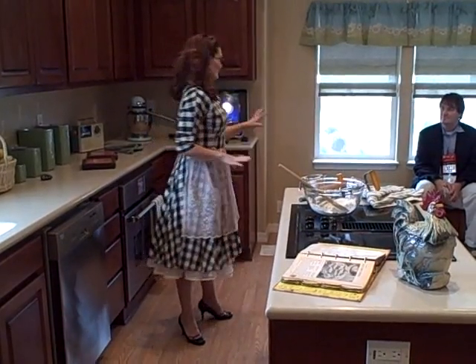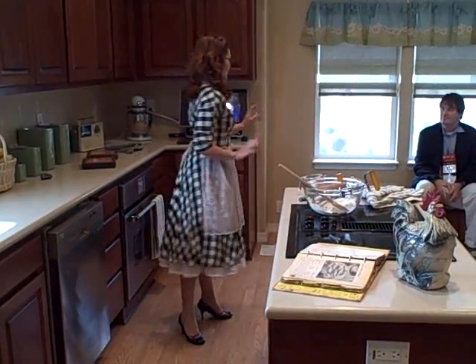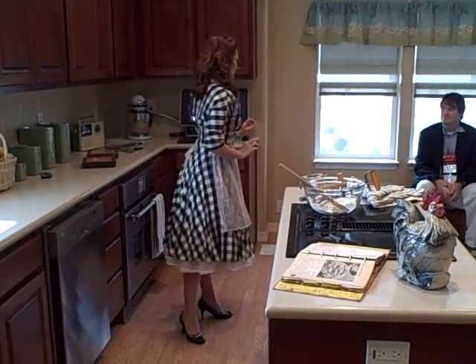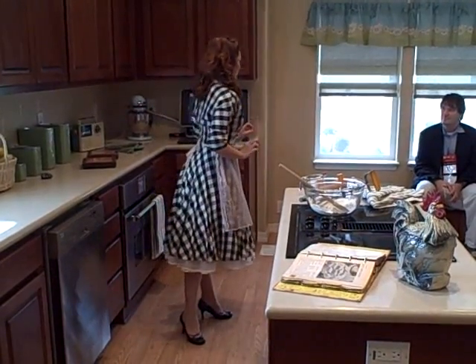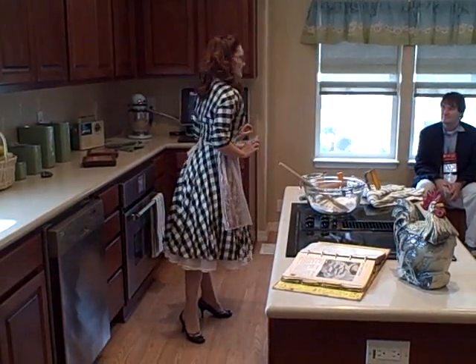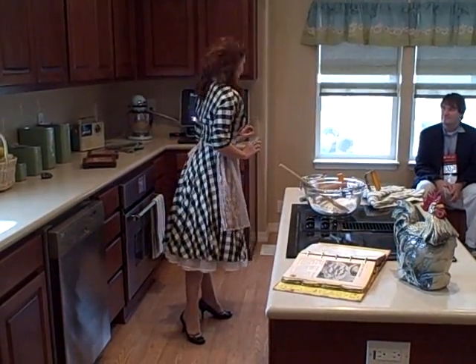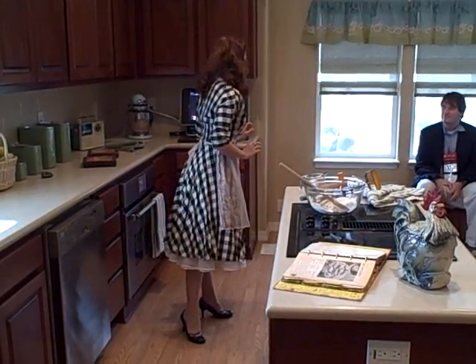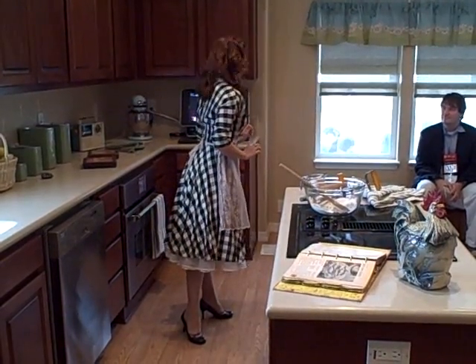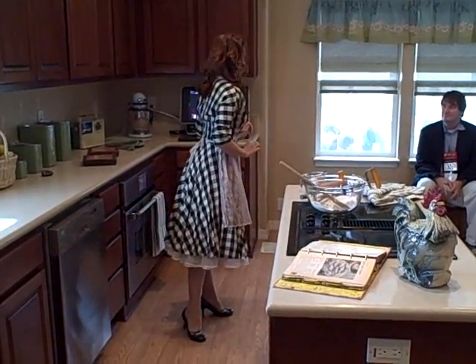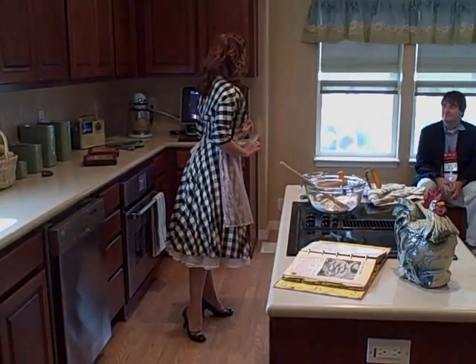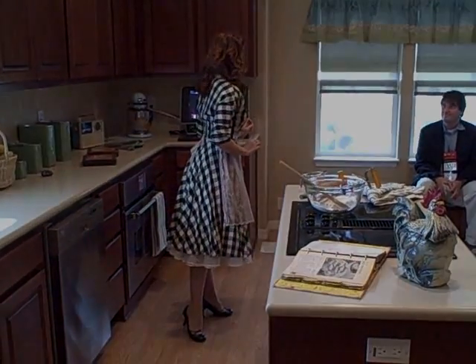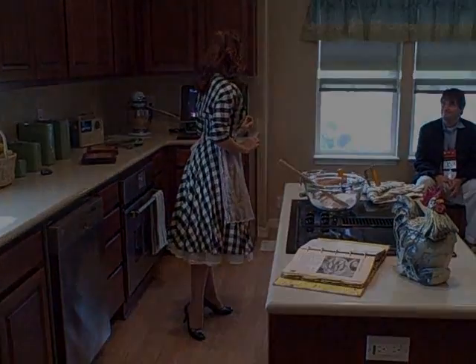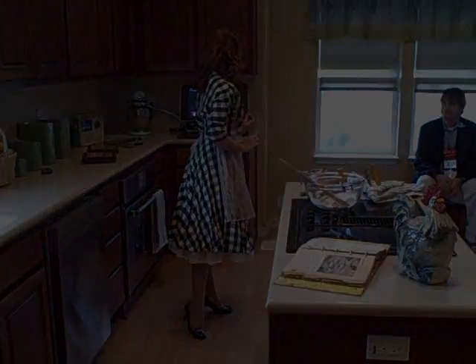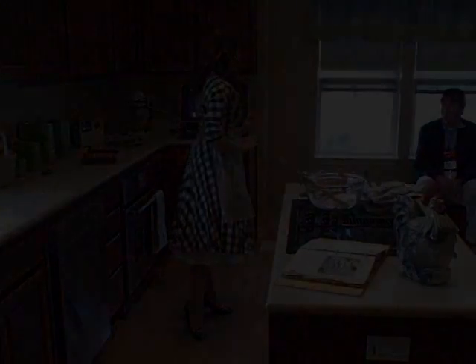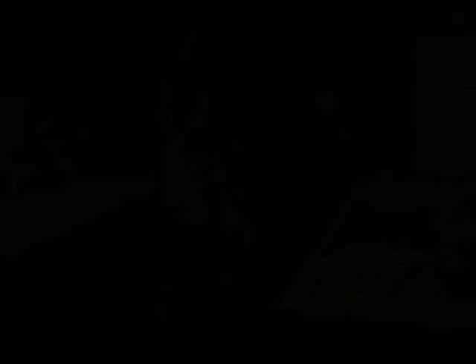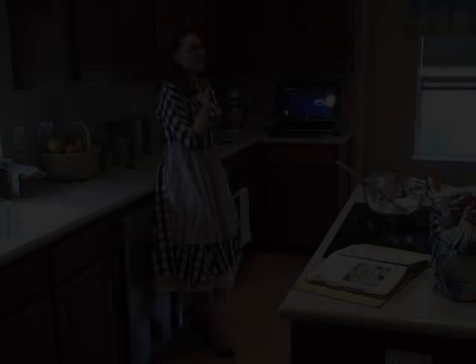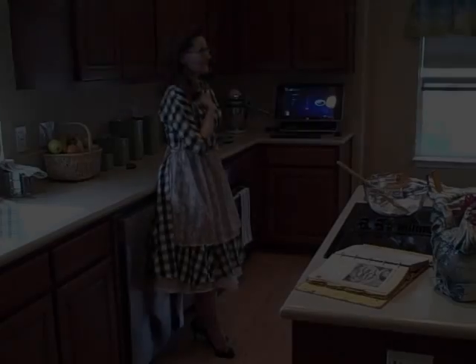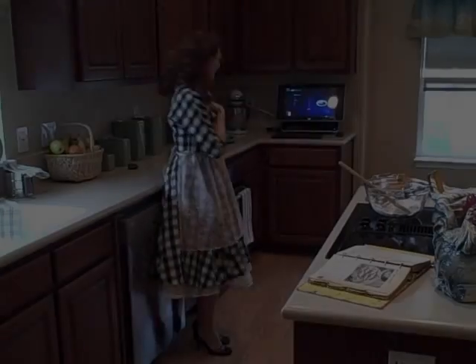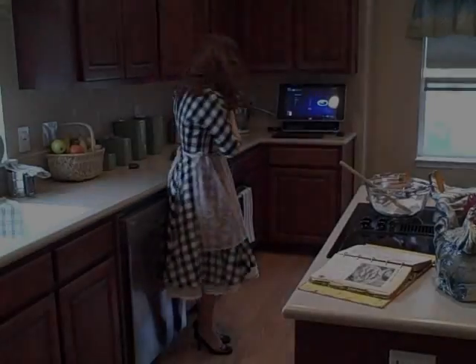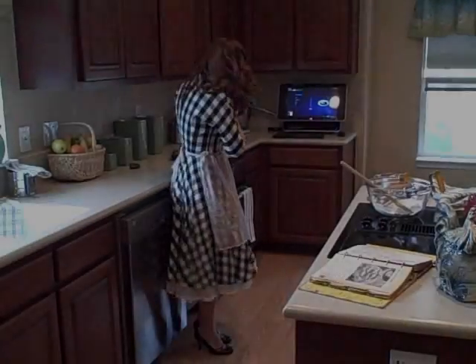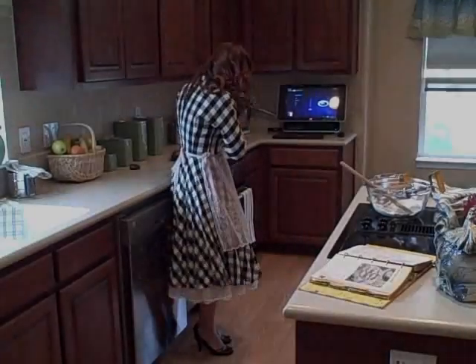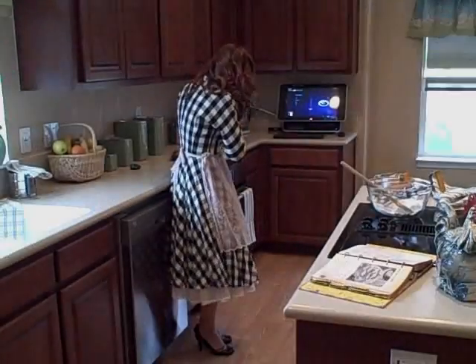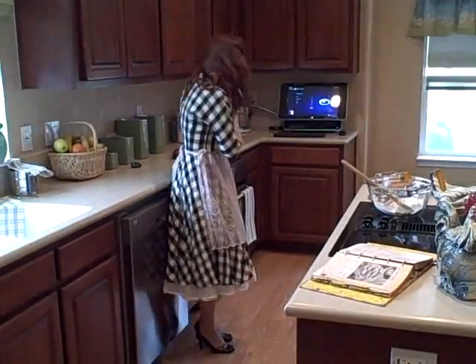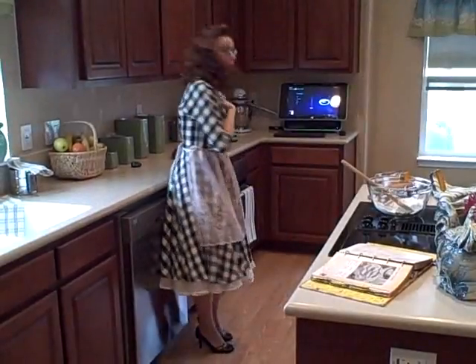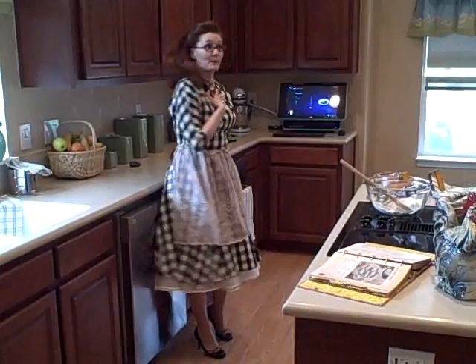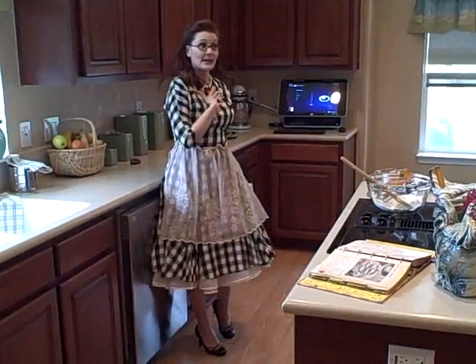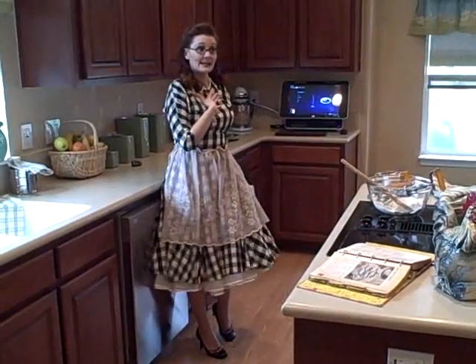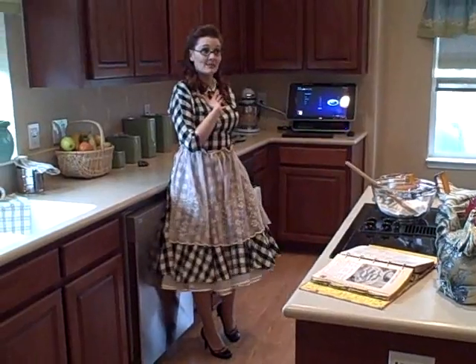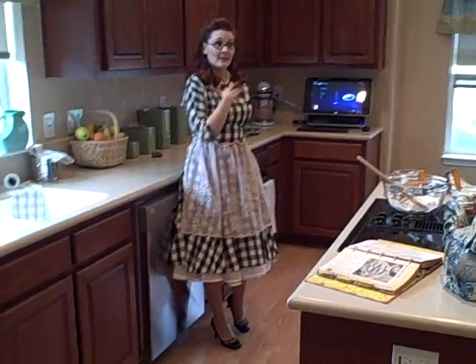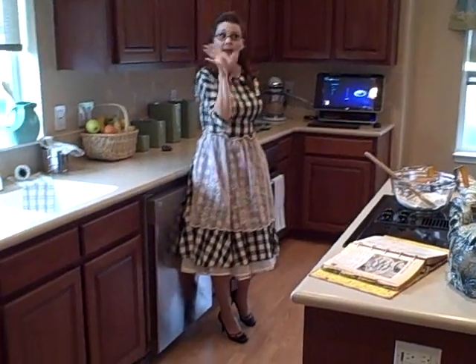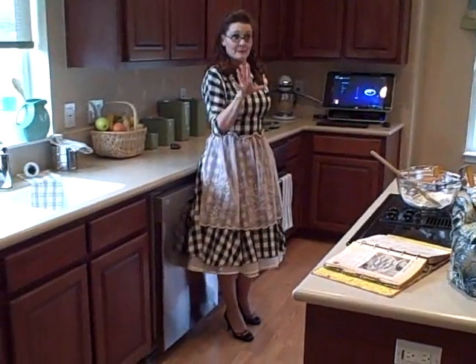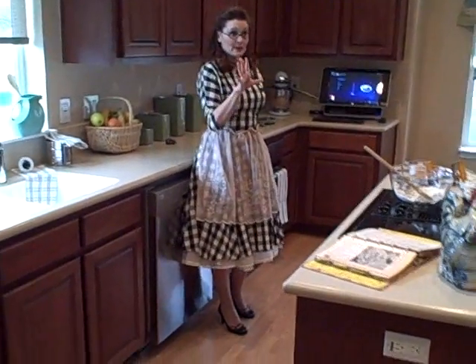It actually saves us a bucket on our electric bill. Now, with my Smart Oven, I don't burn anything ever.